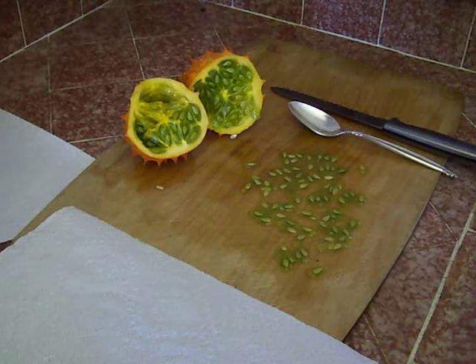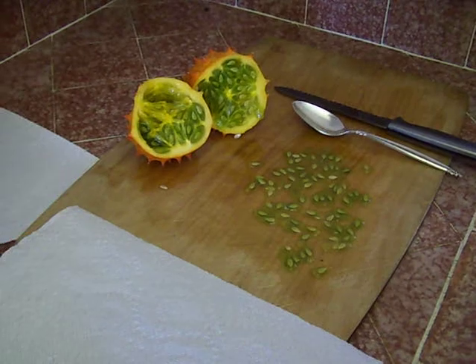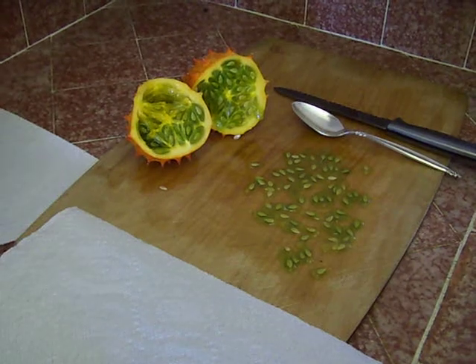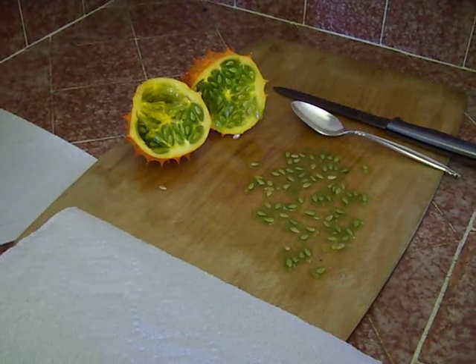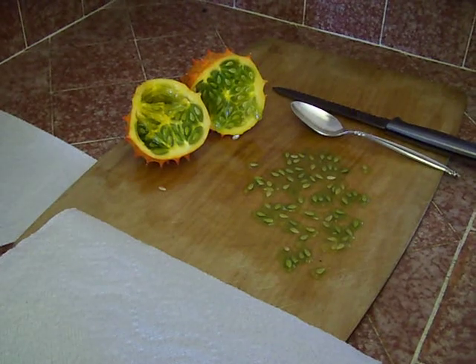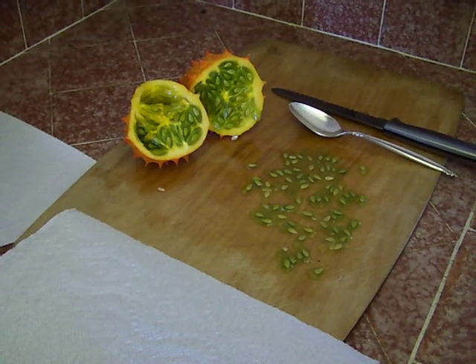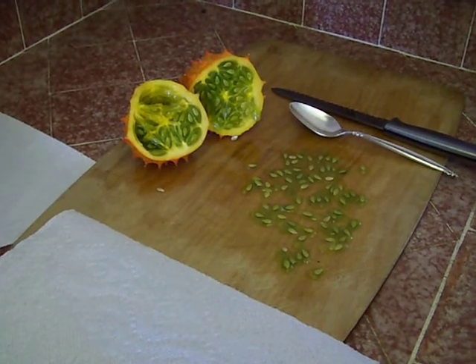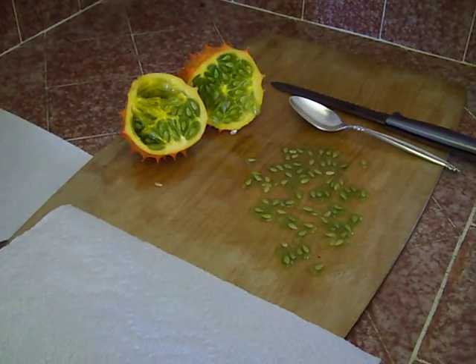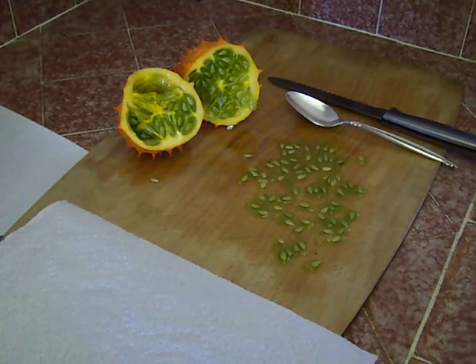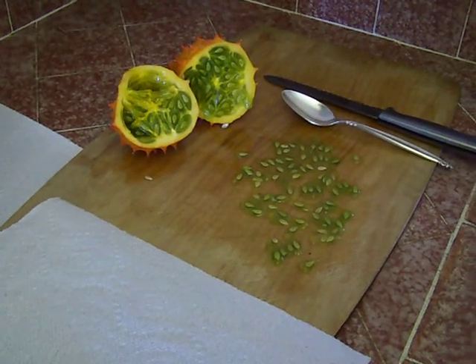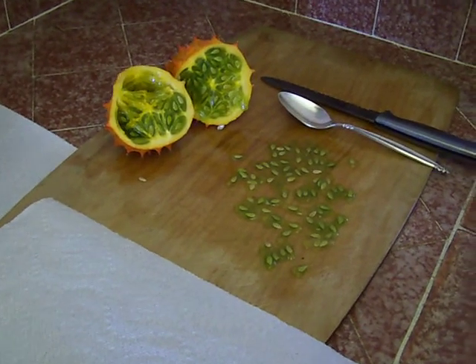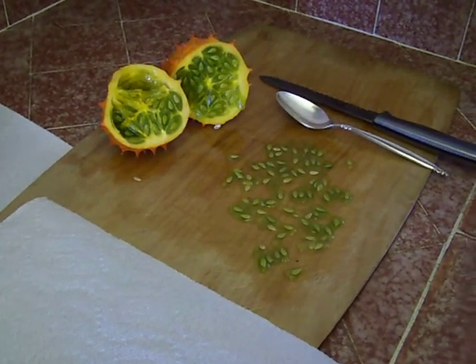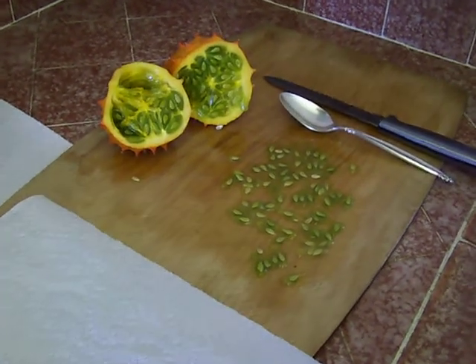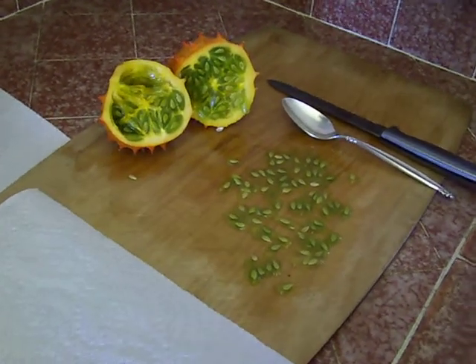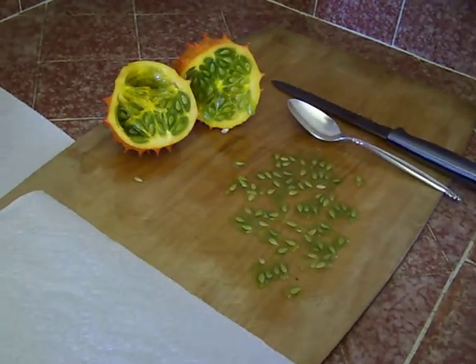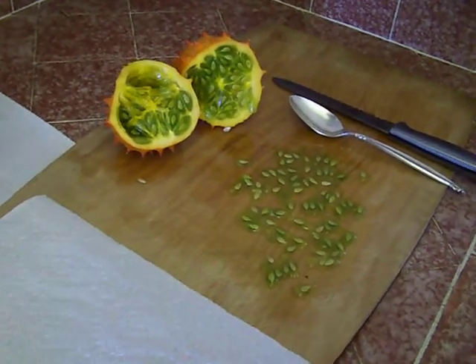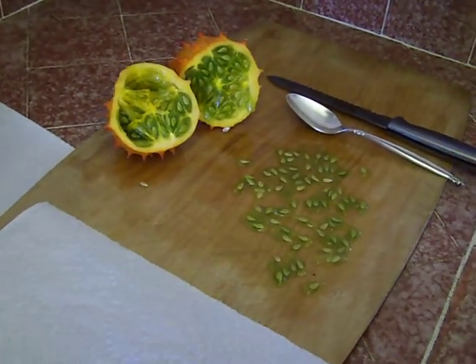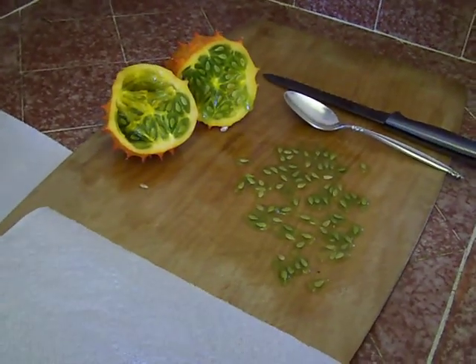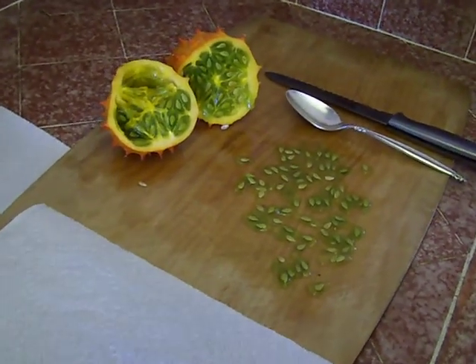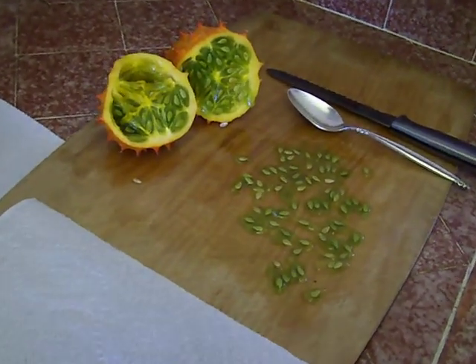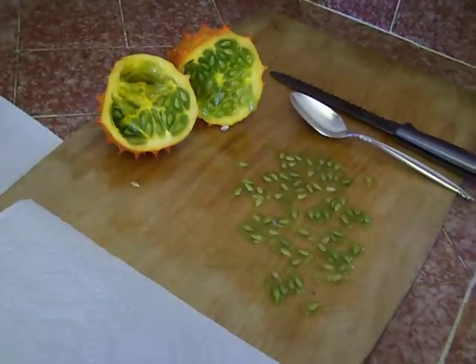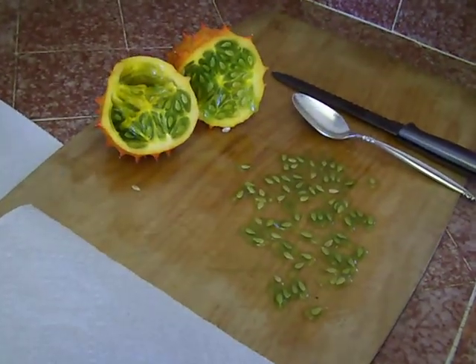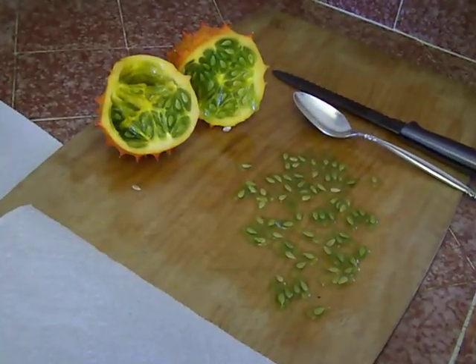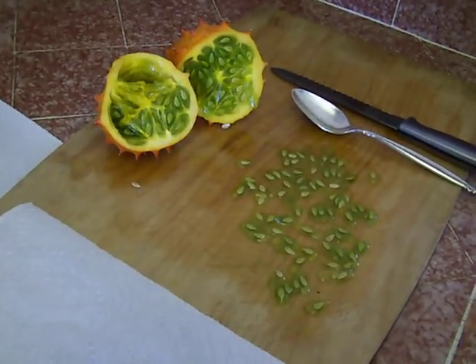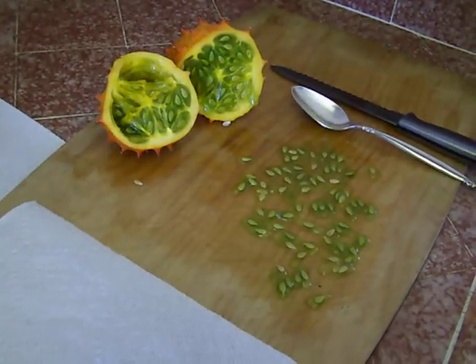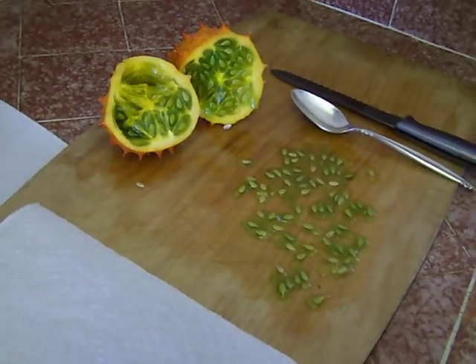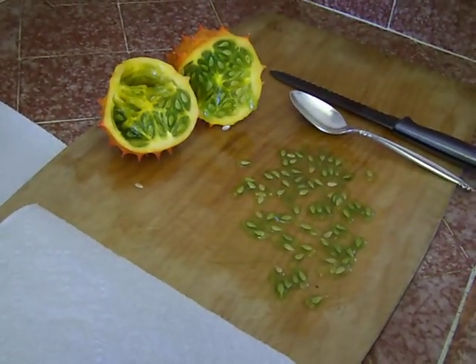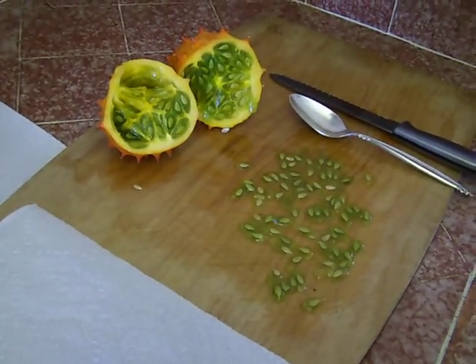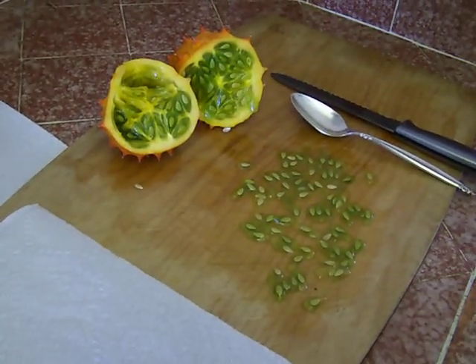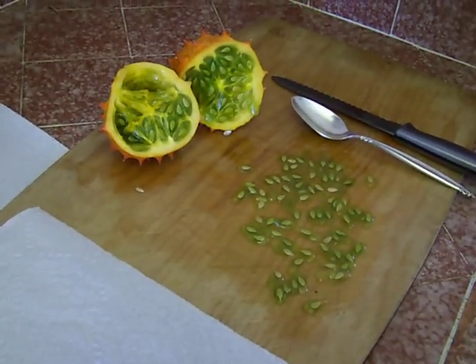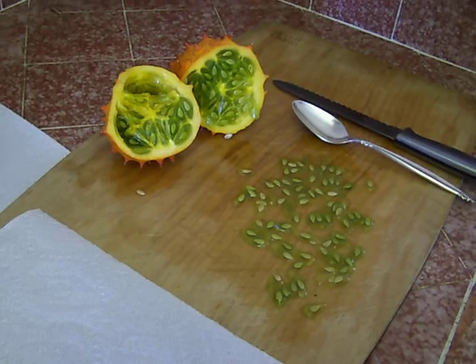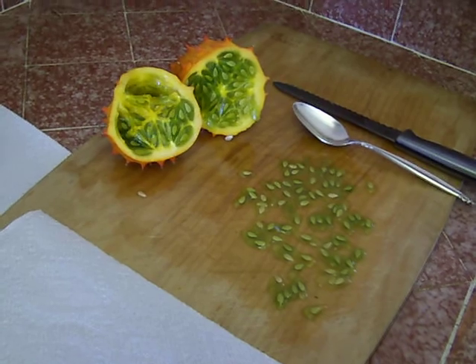Hello, this is Lexi and Tim here. We are germinating some kiwano seeds.